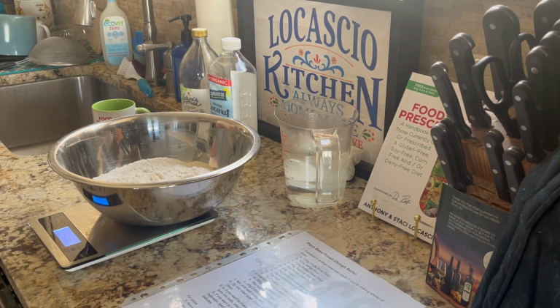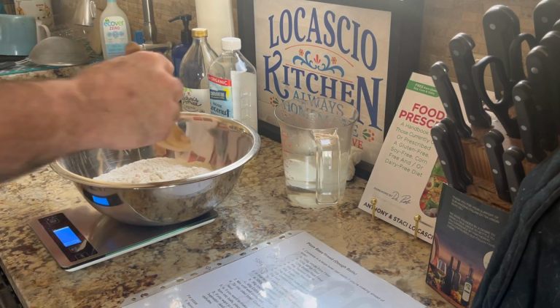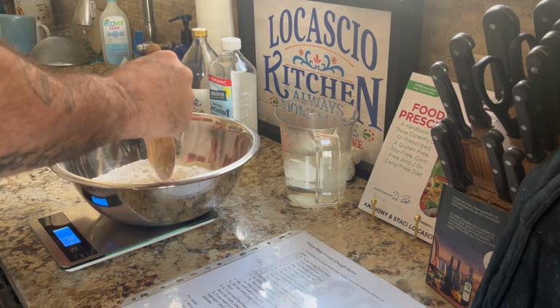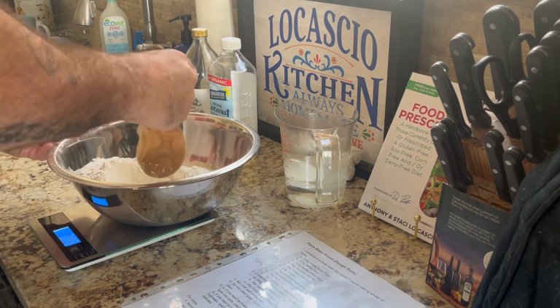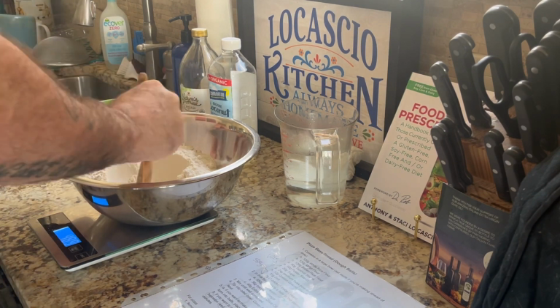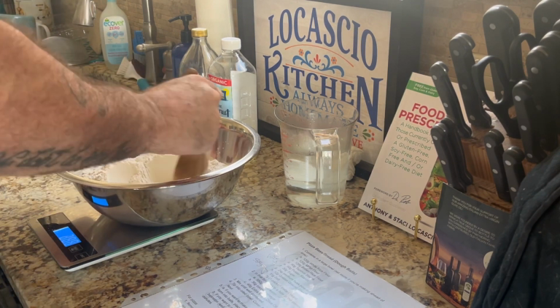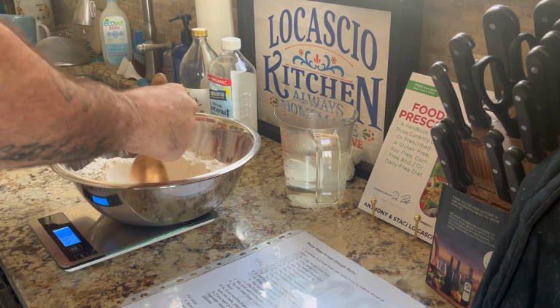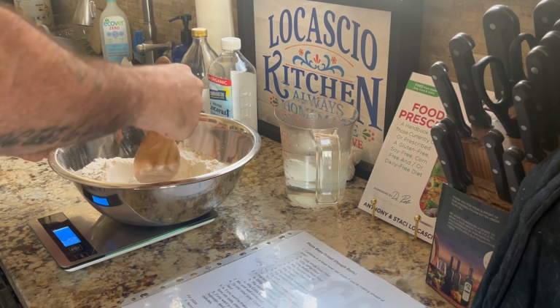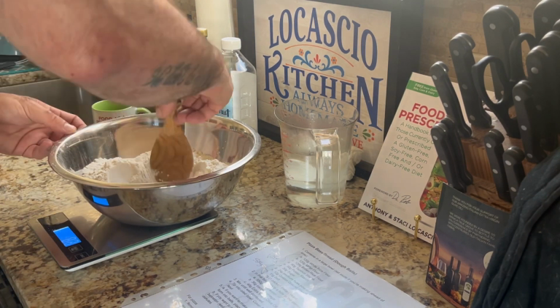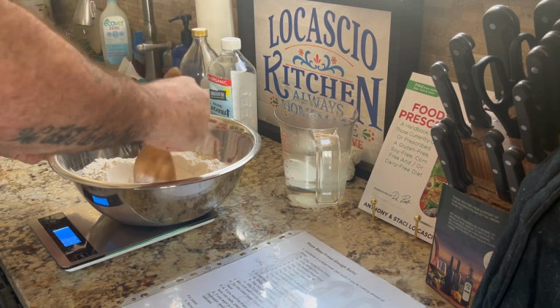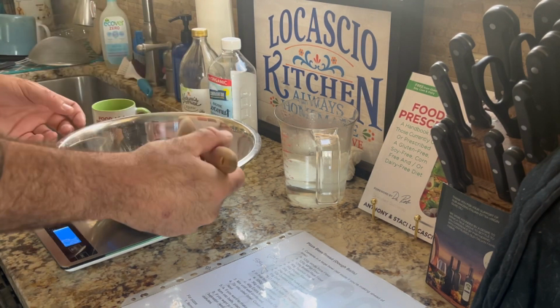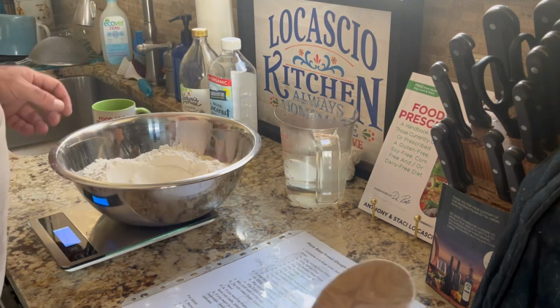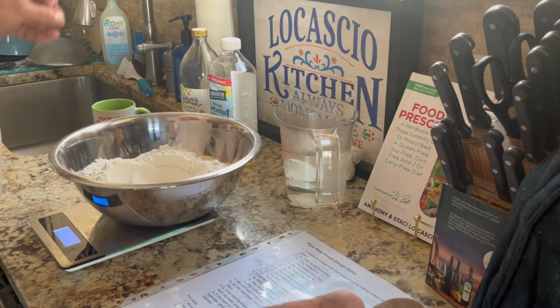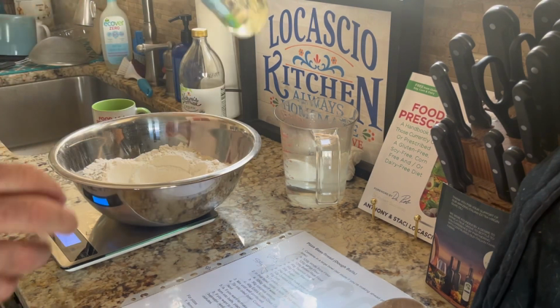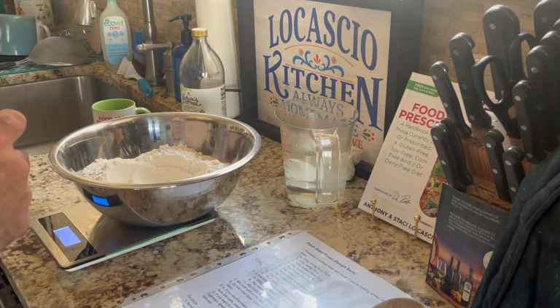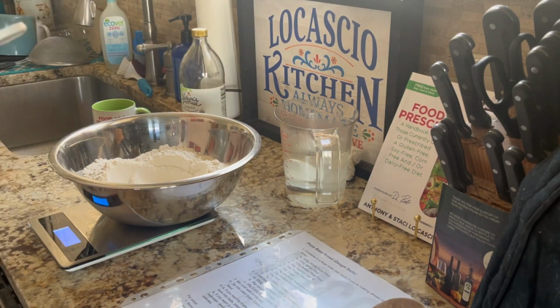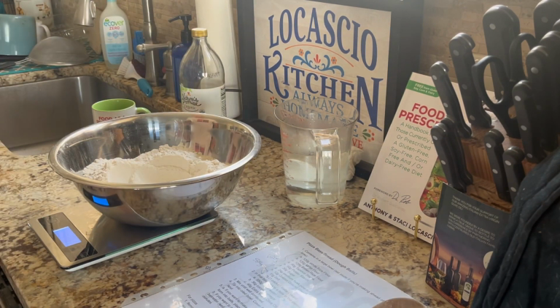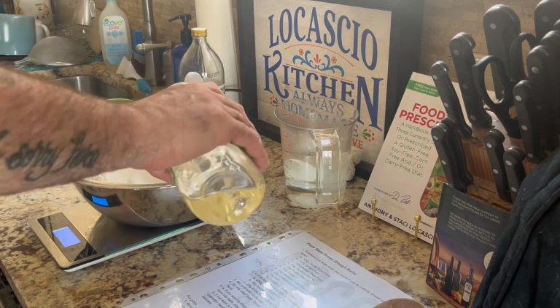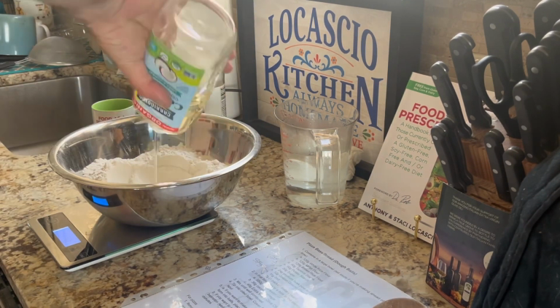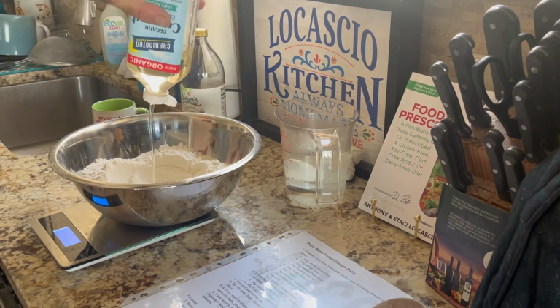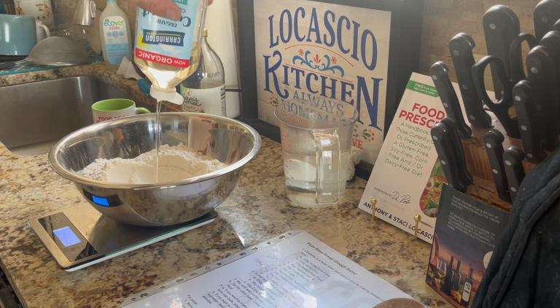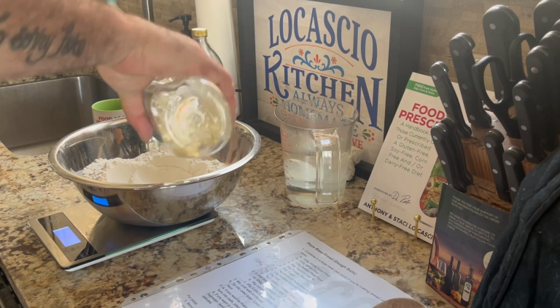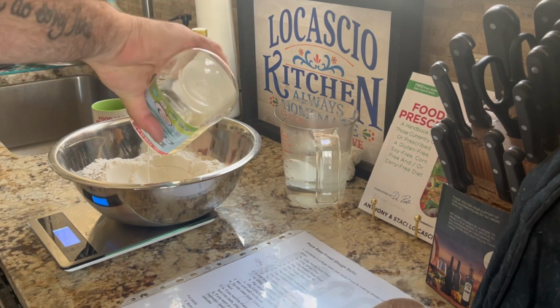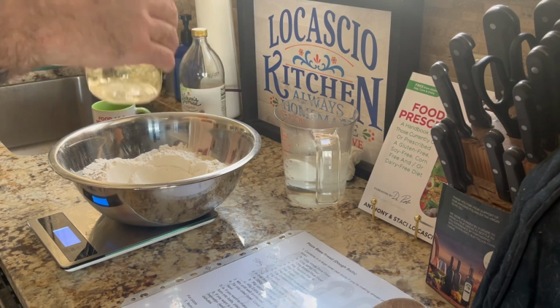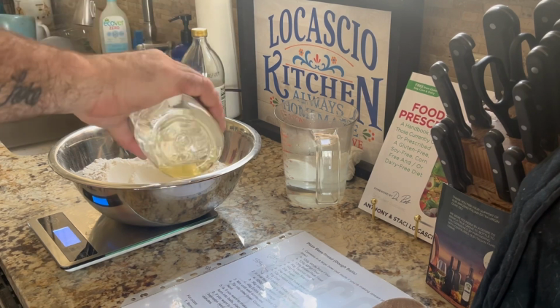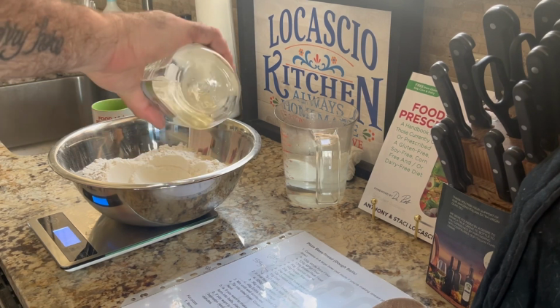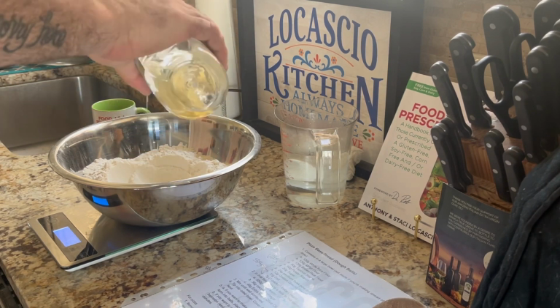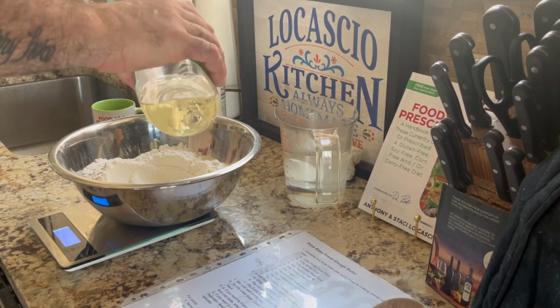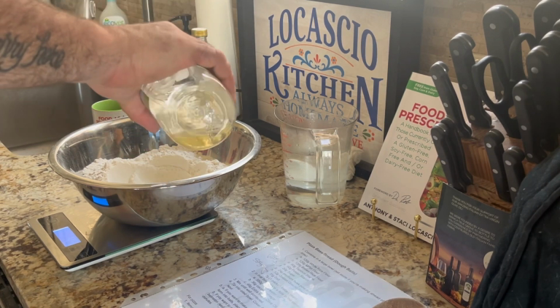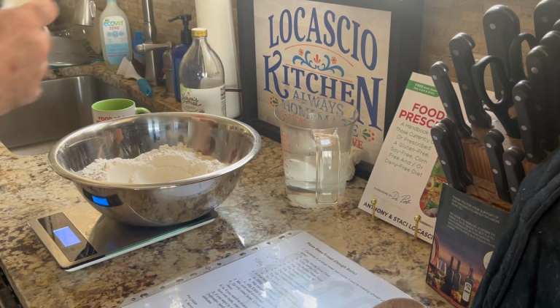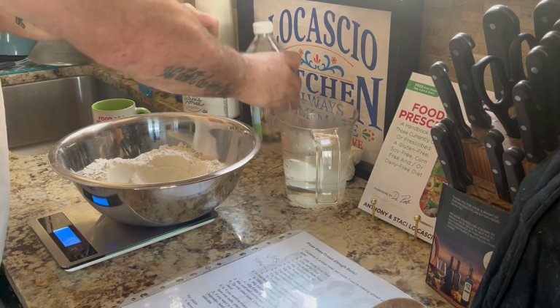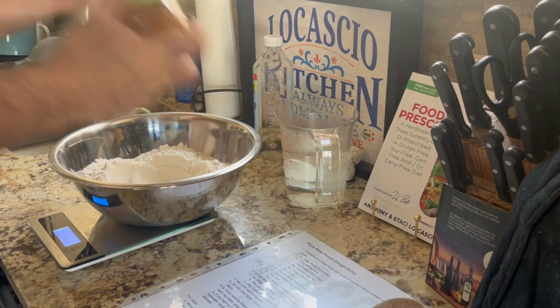Today, I'd like to share with you my gluten-free, soy-free, corn-free, dairy-free bread/pizza dough recipe.